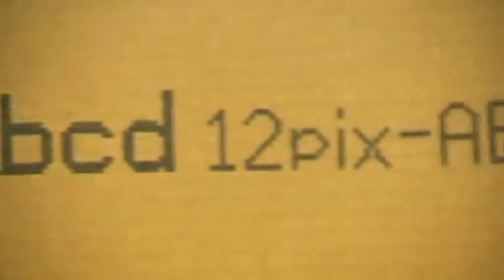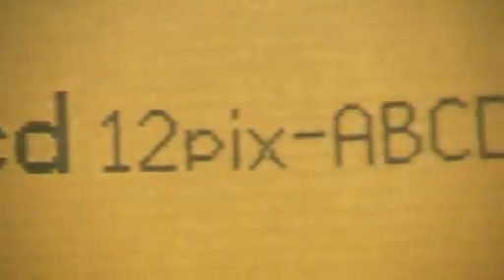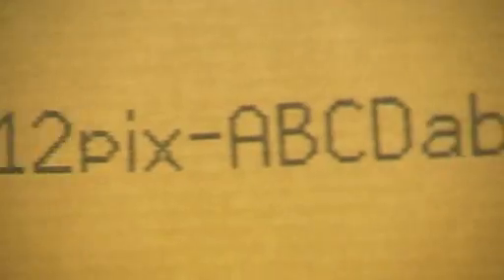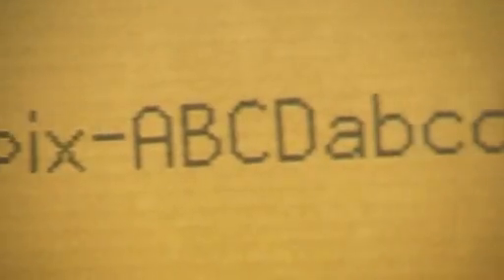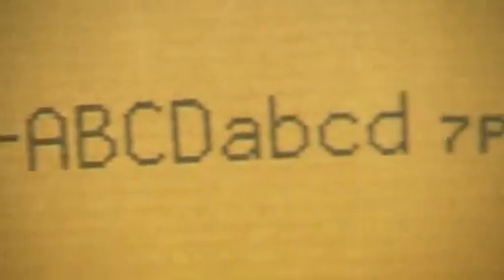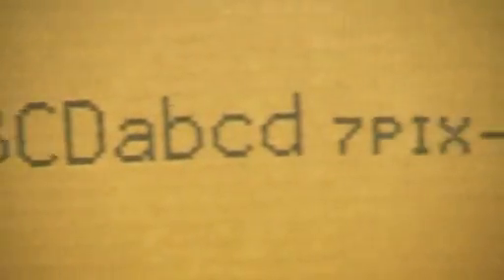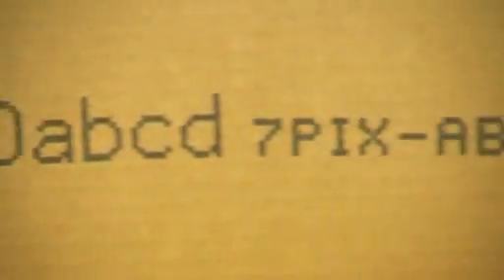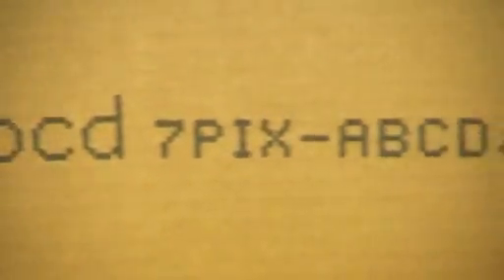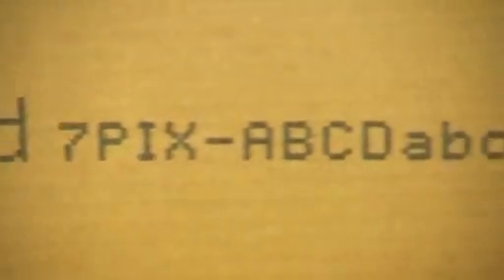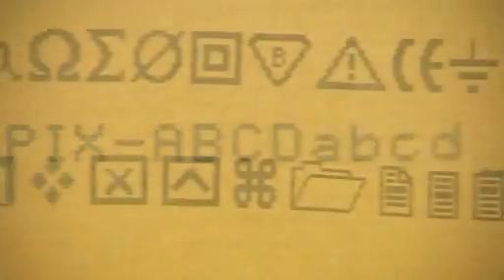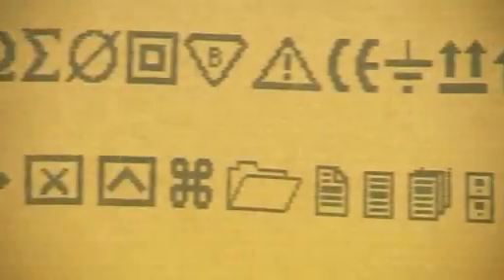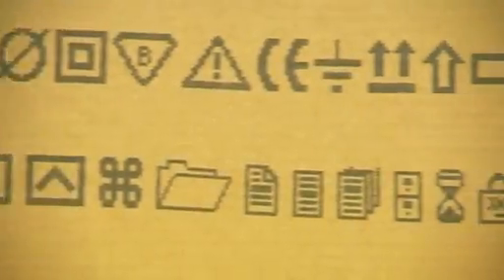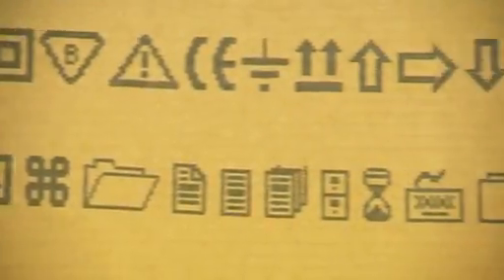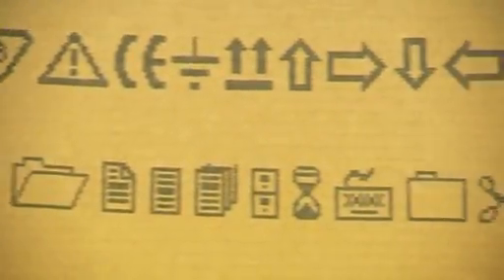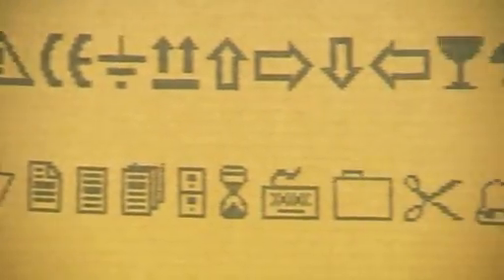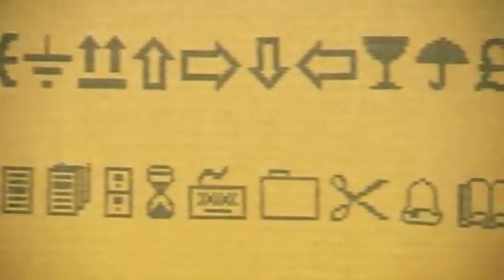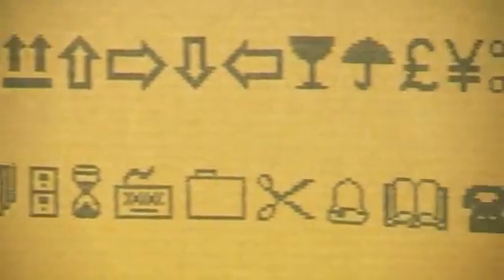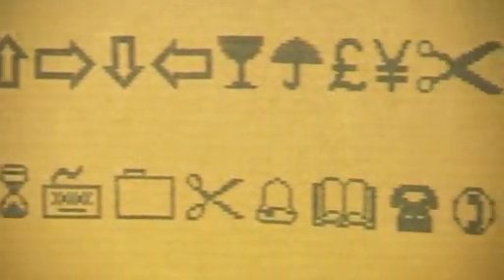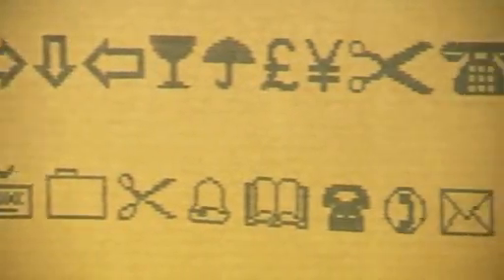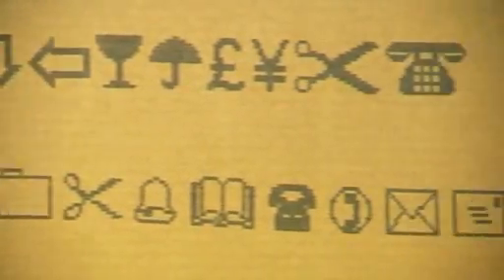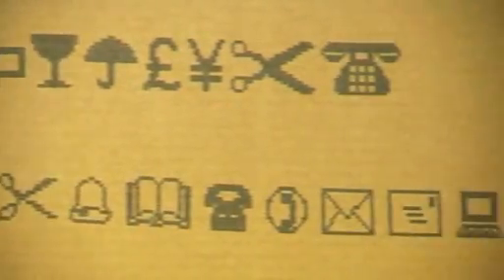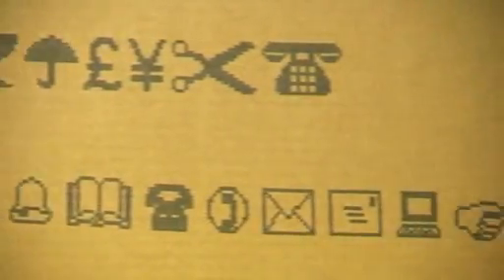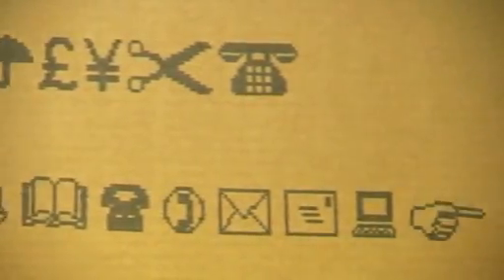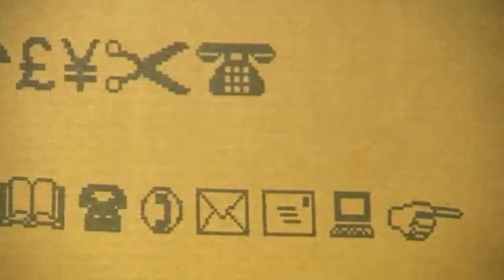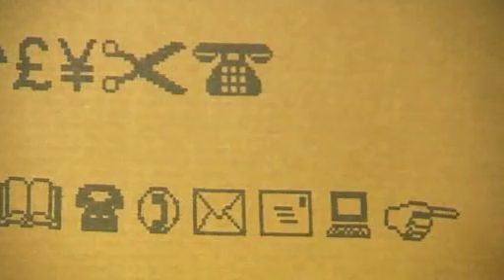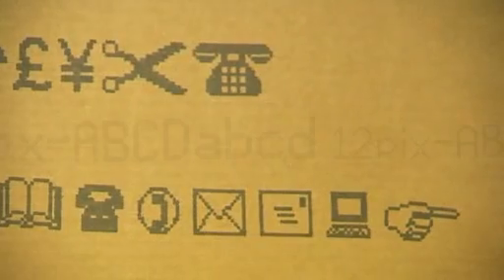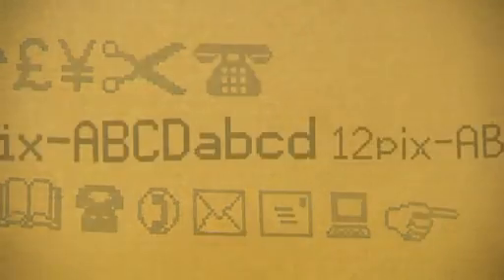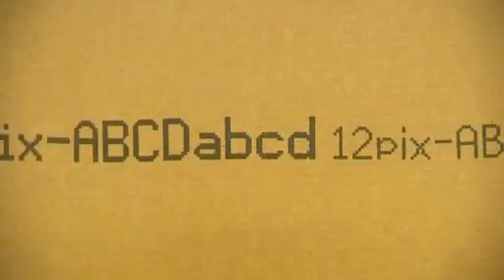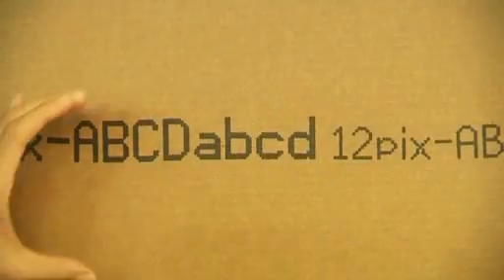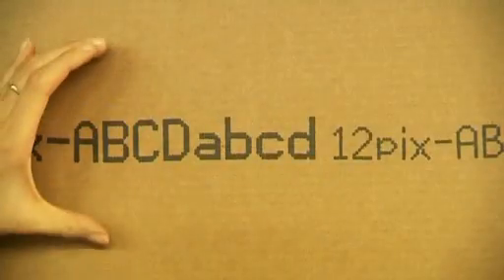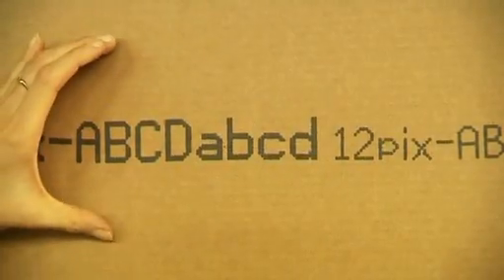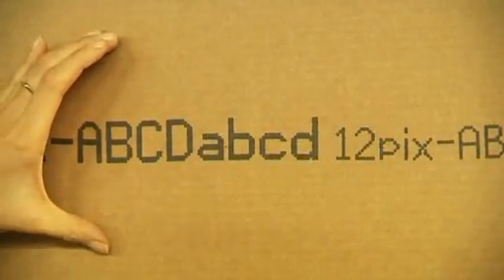Handjet prints not only letters but also simple graphics, and the size of the characters is variable.